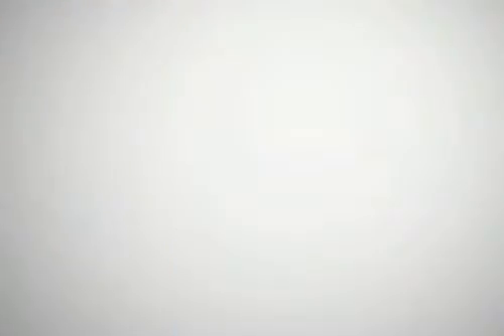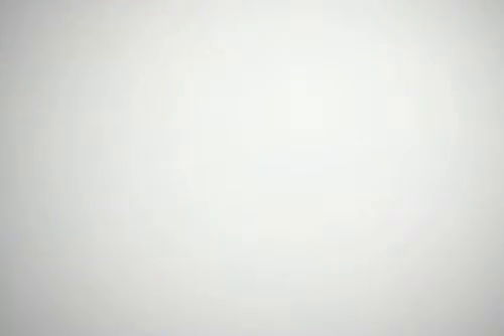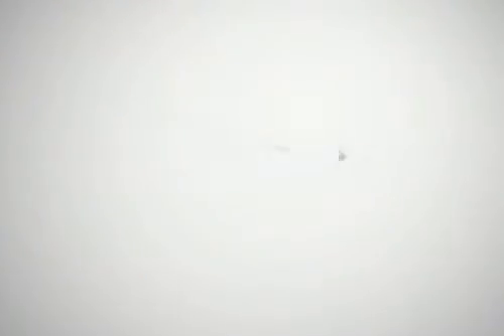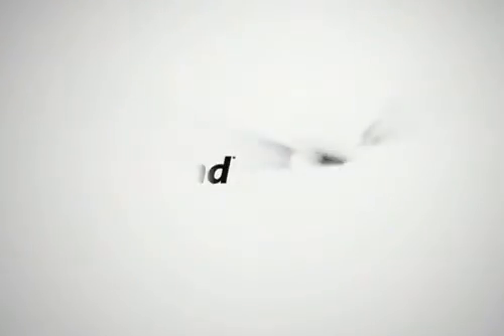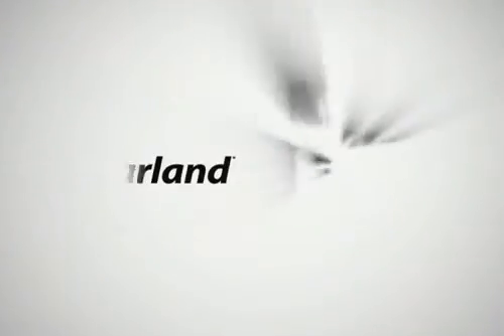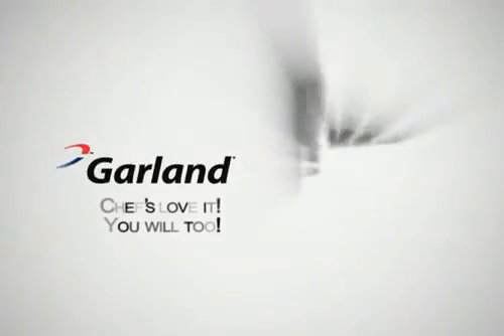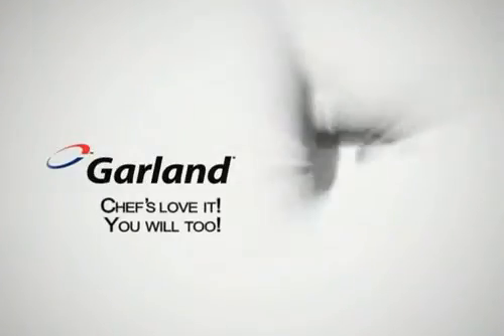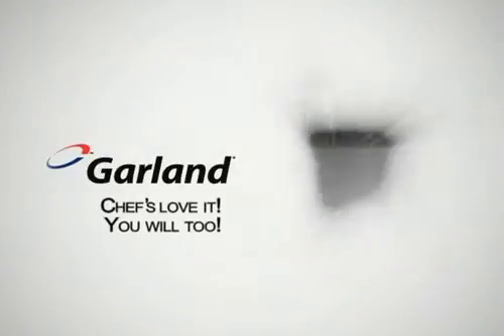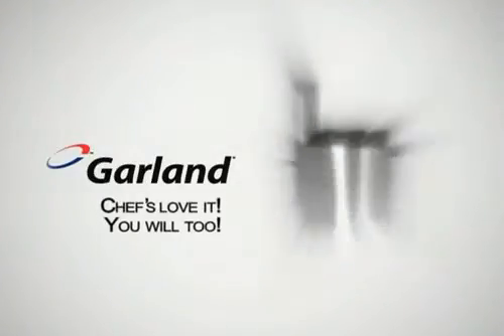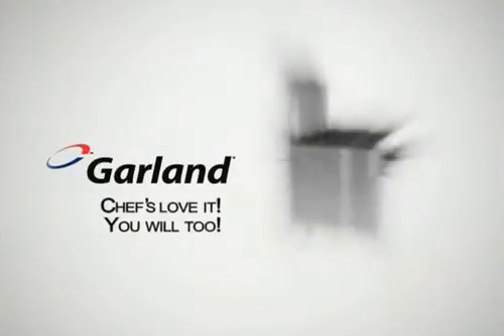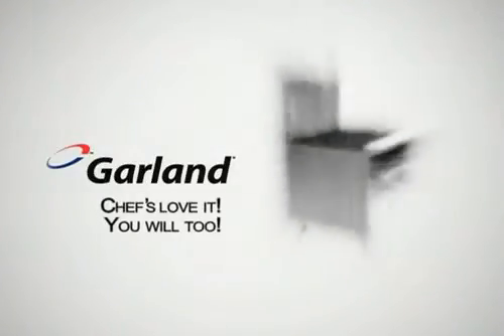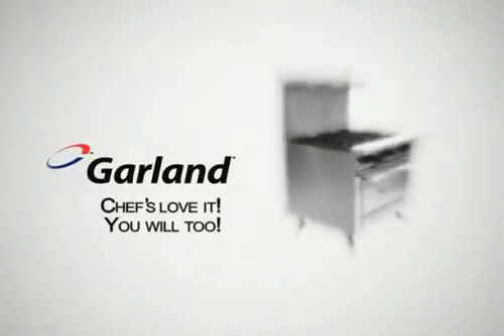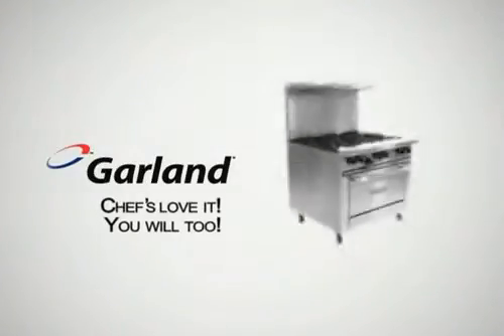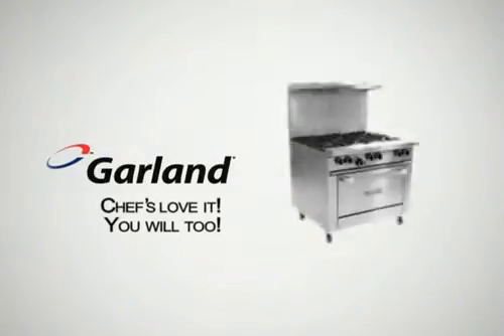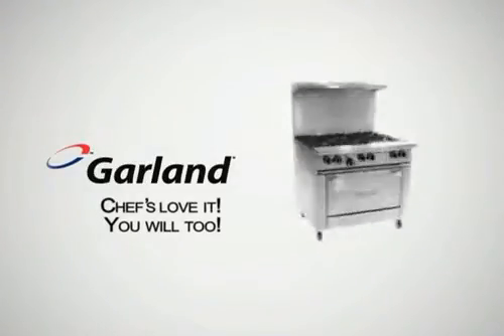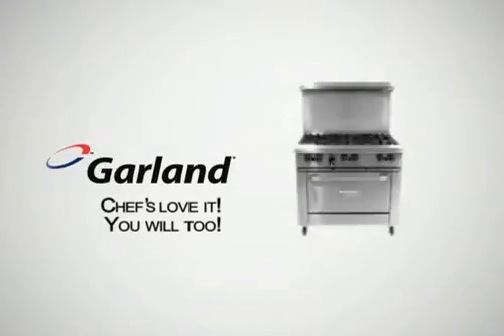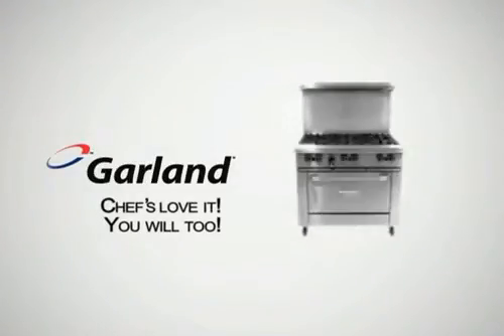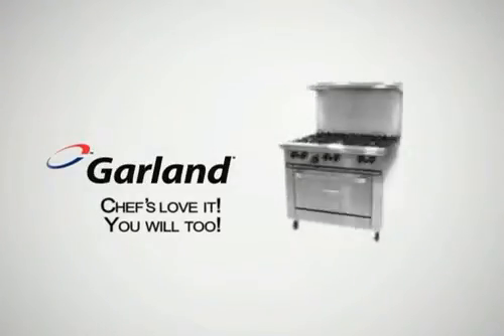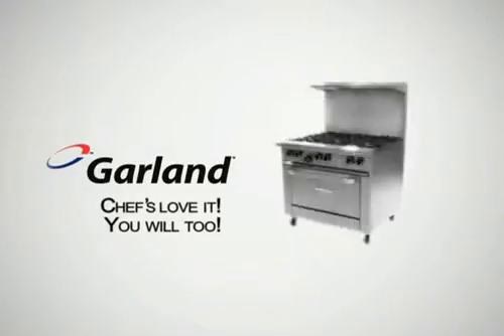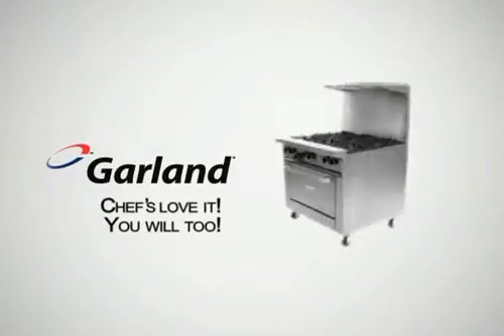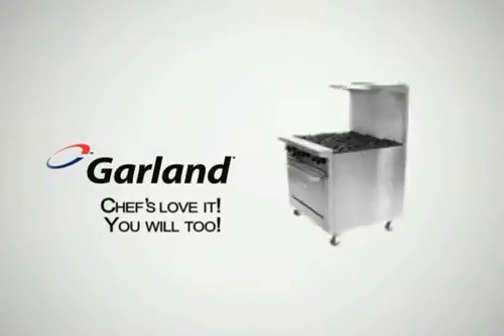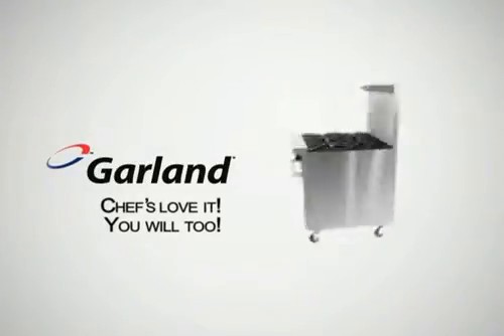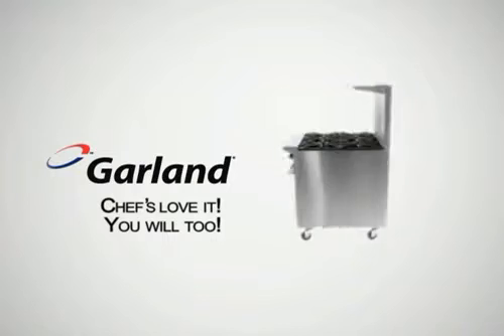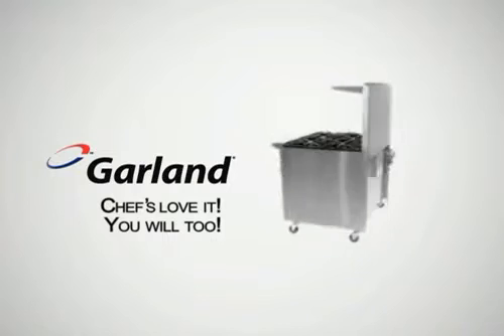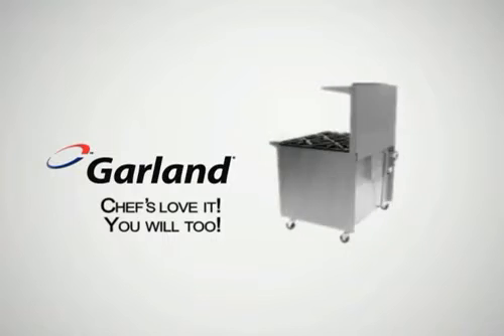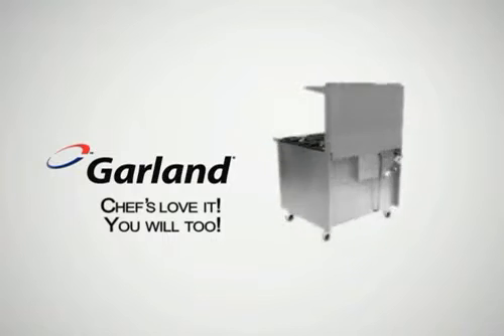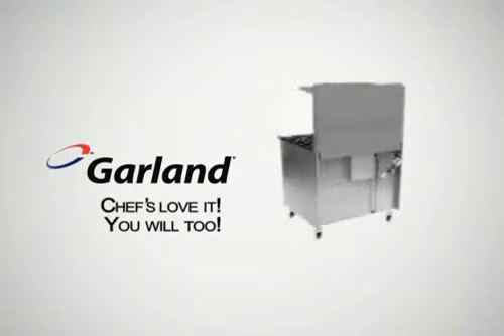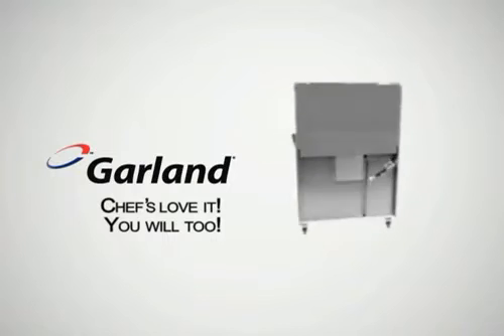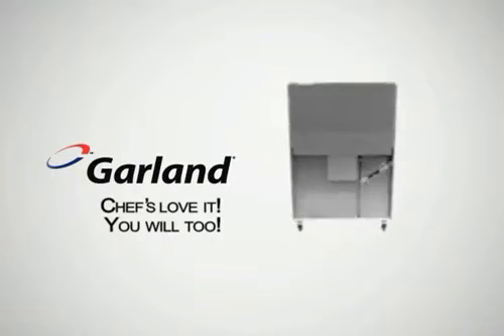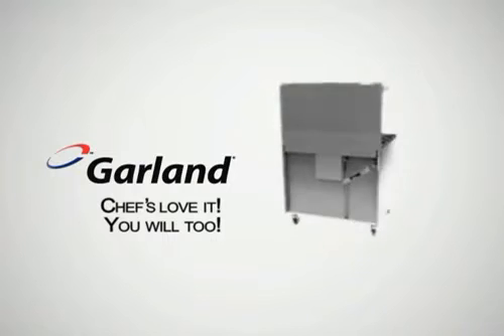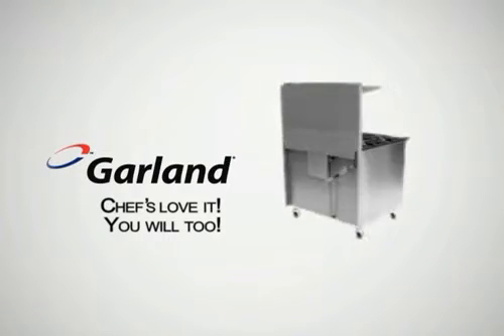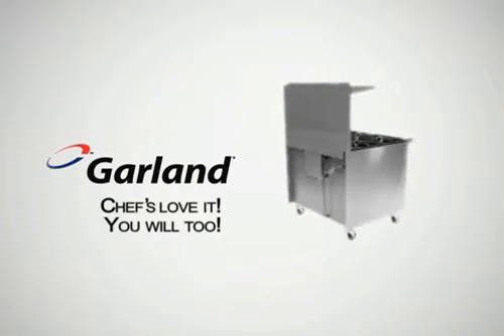Your new Garland range. Chefs love it. You will too.